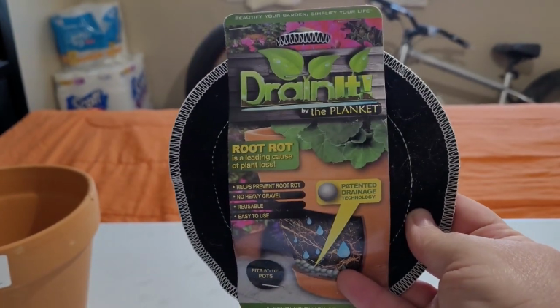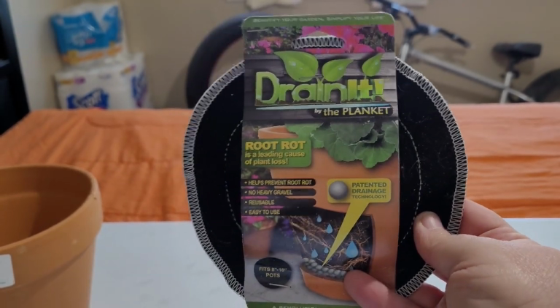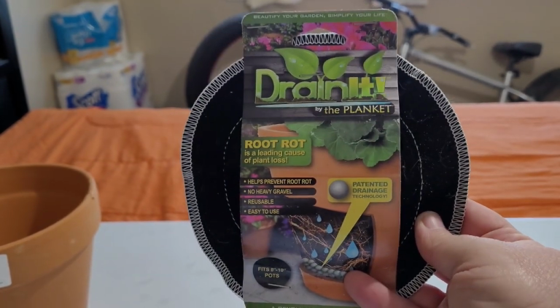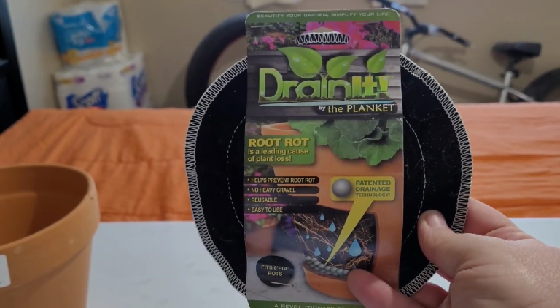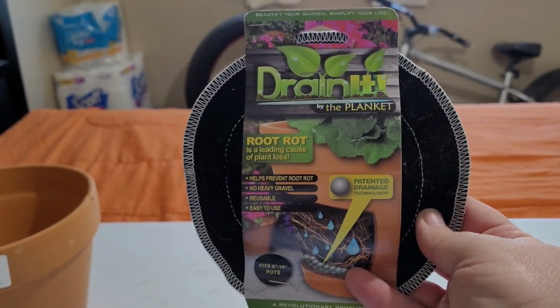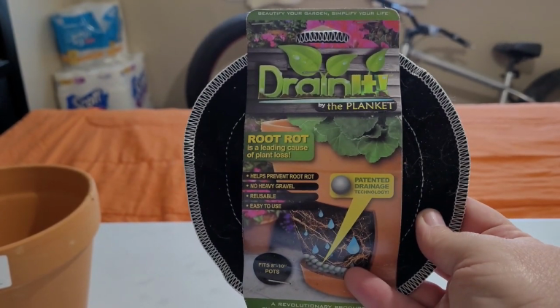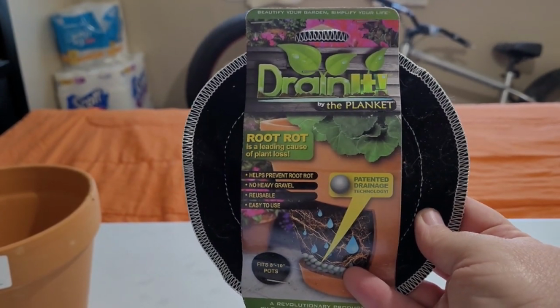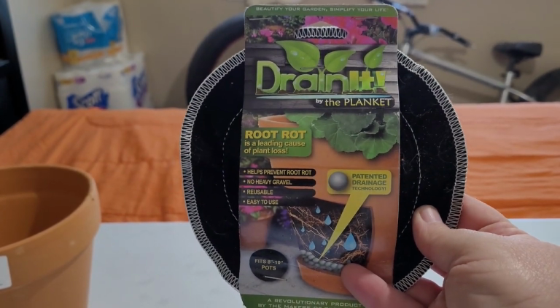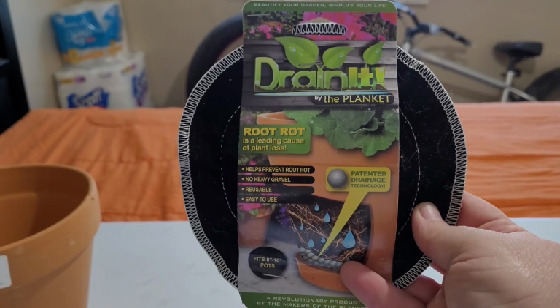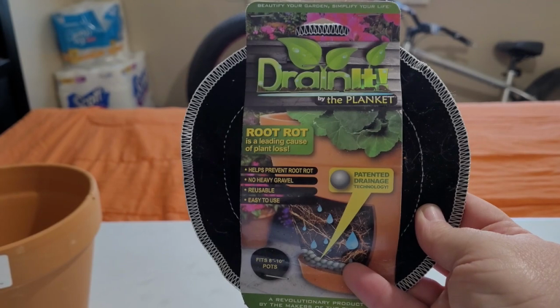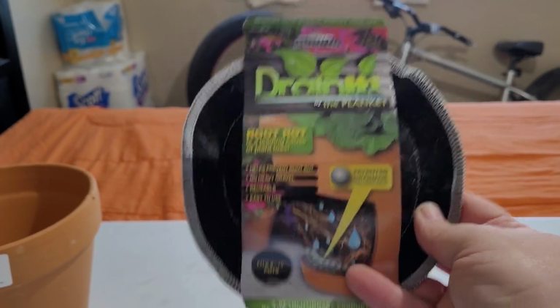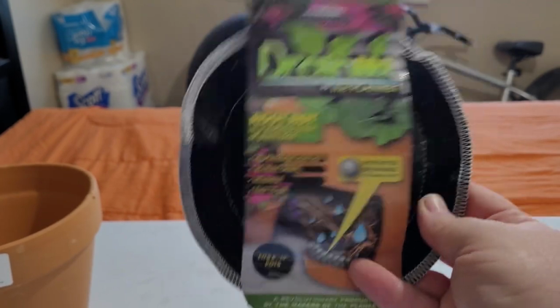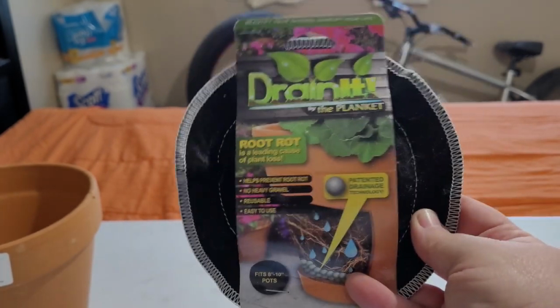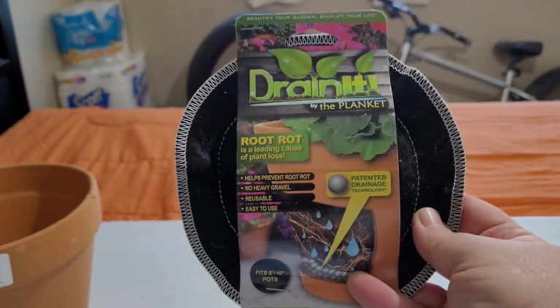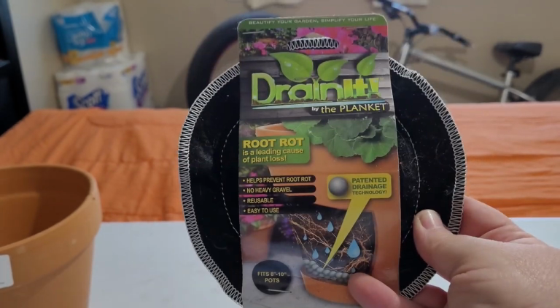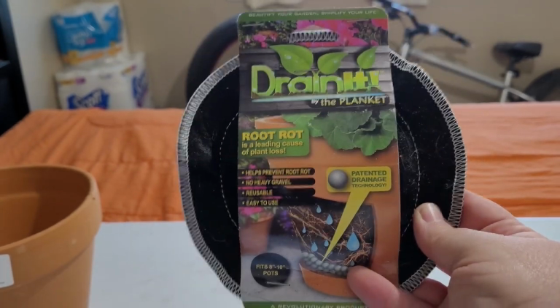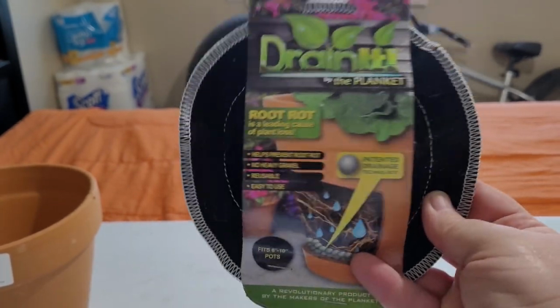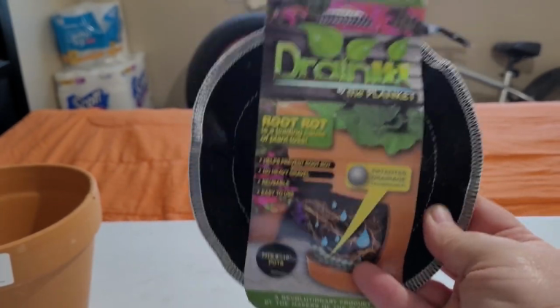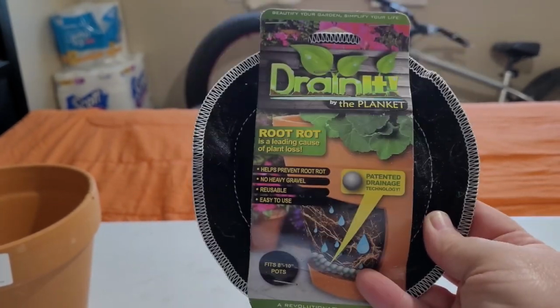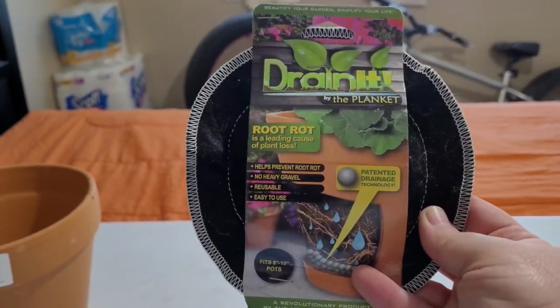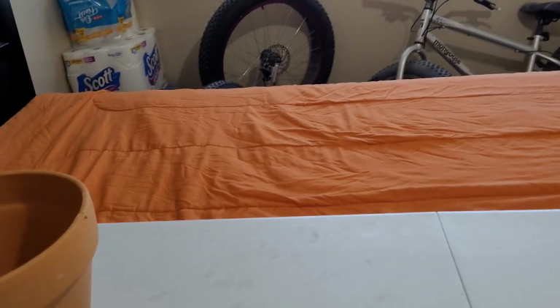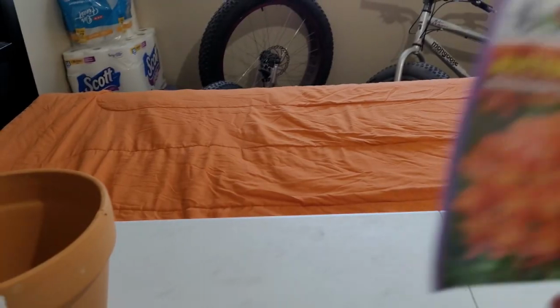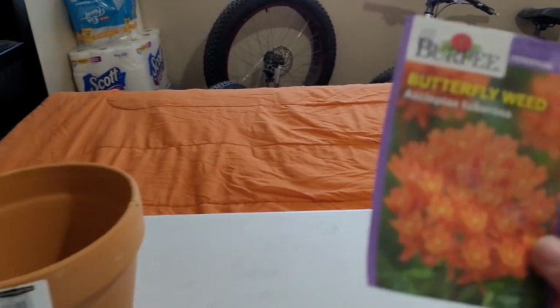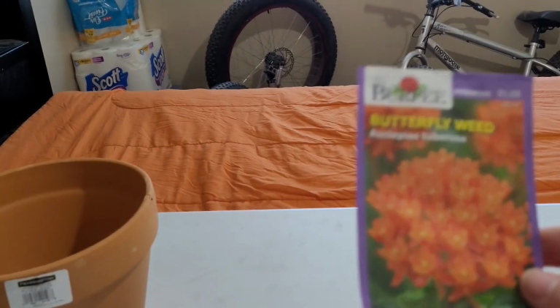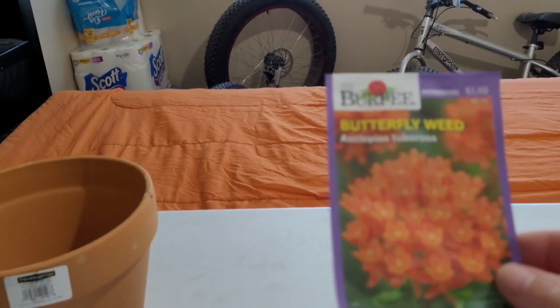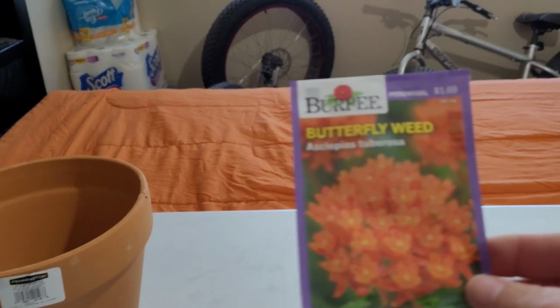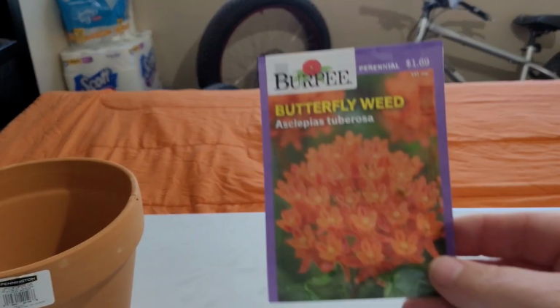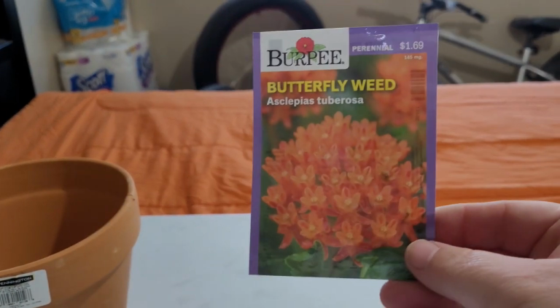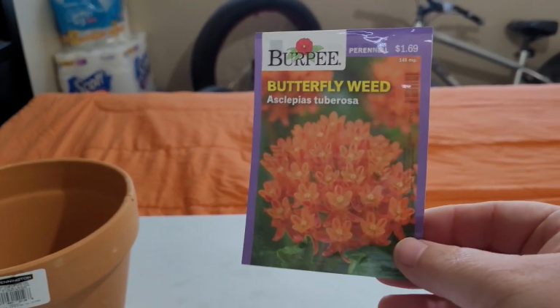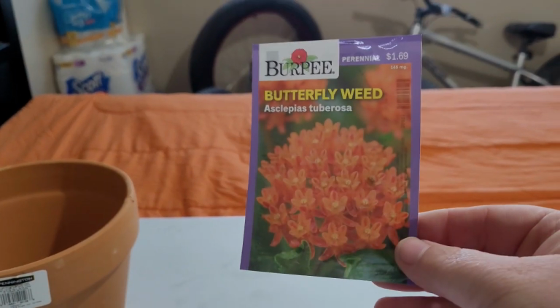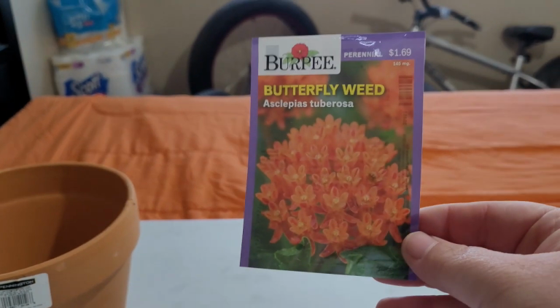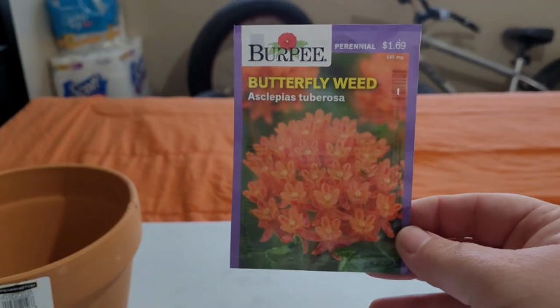Just use them in your containers. They work. And for the seeds today...